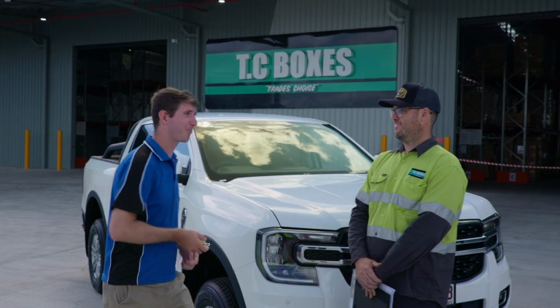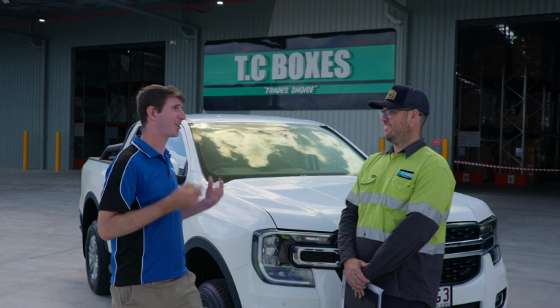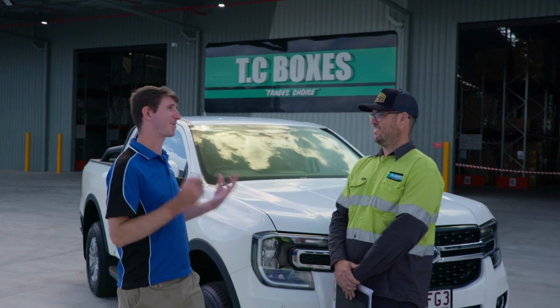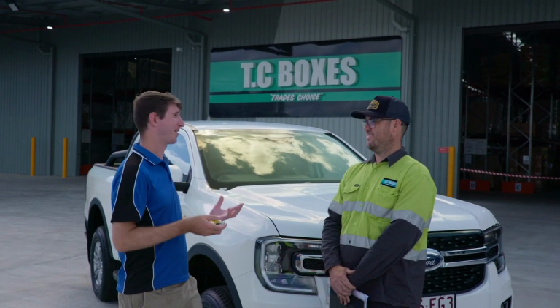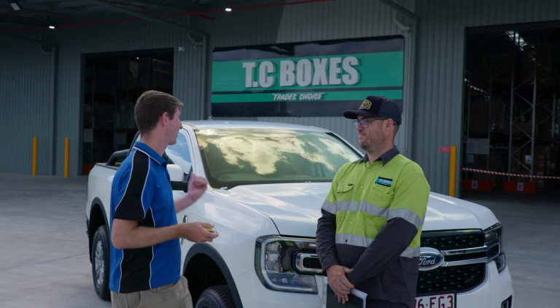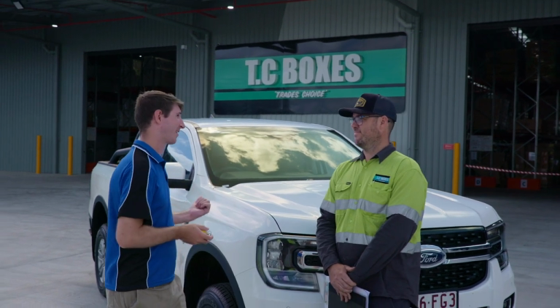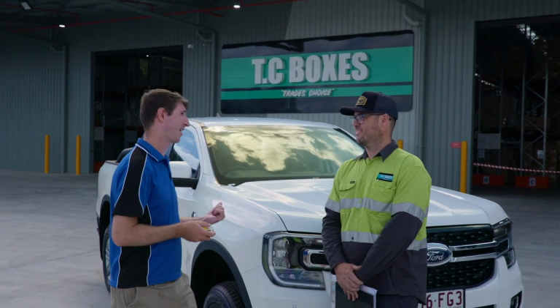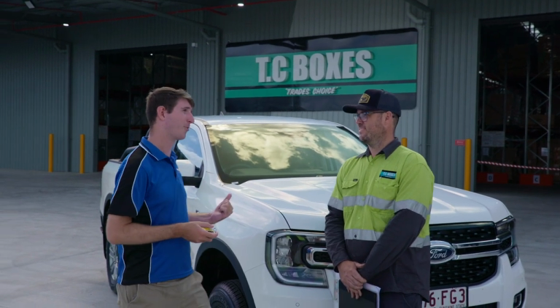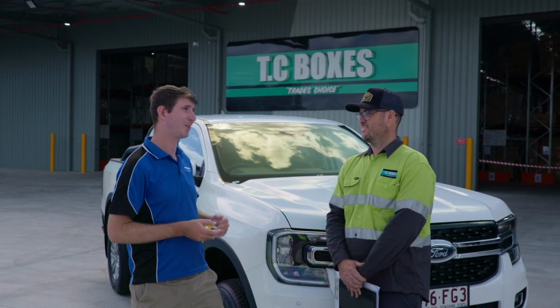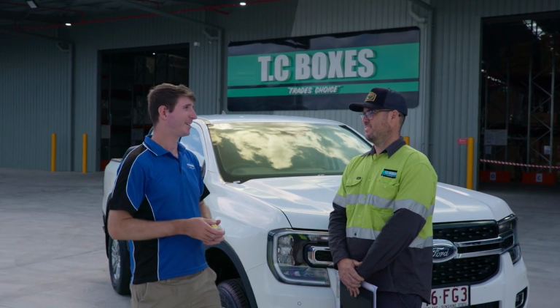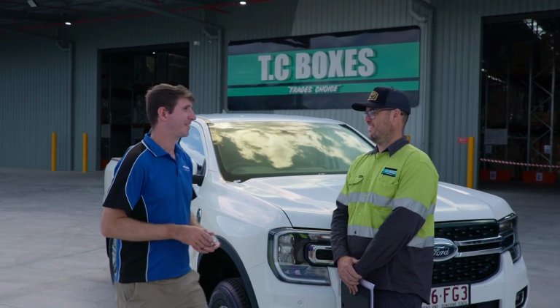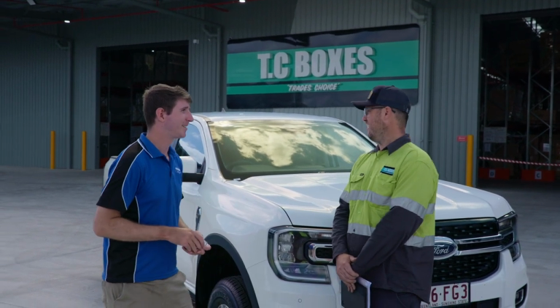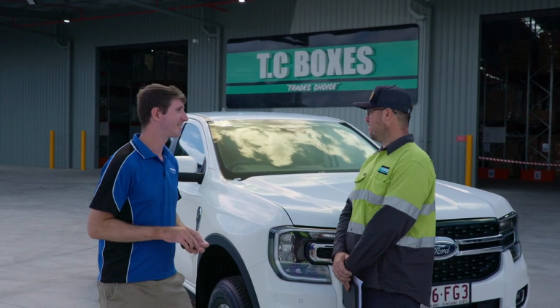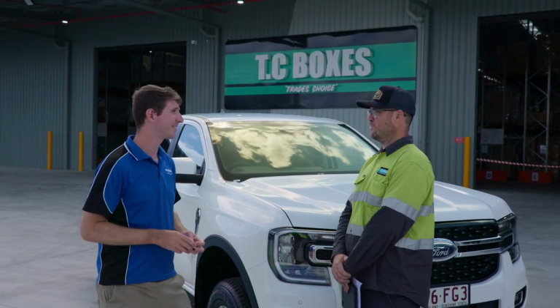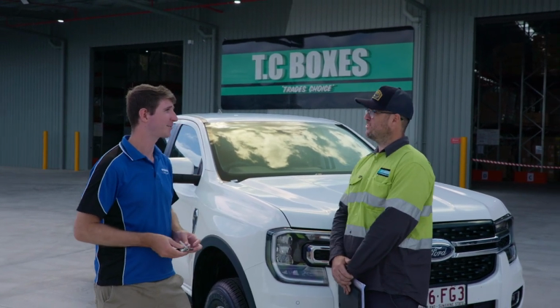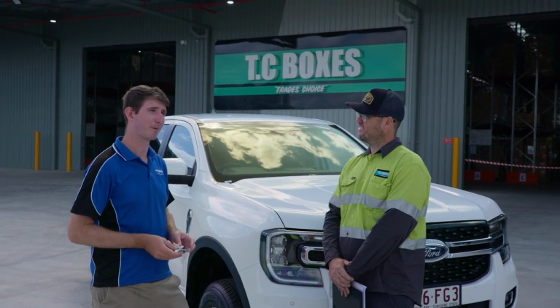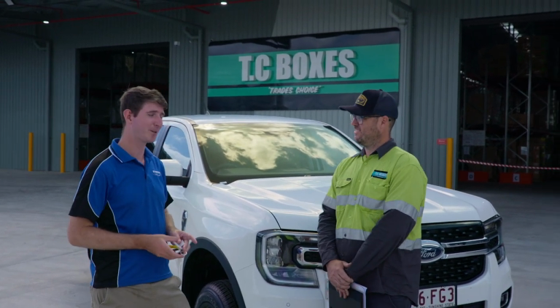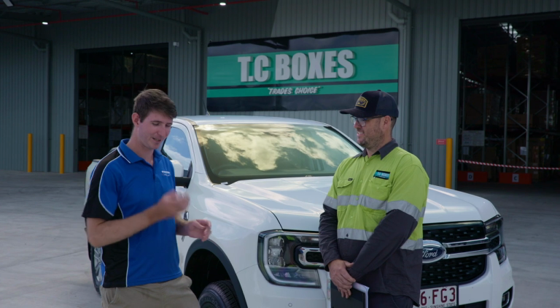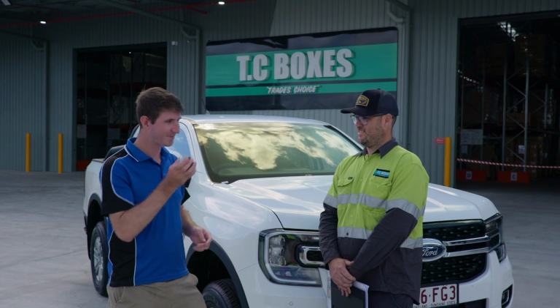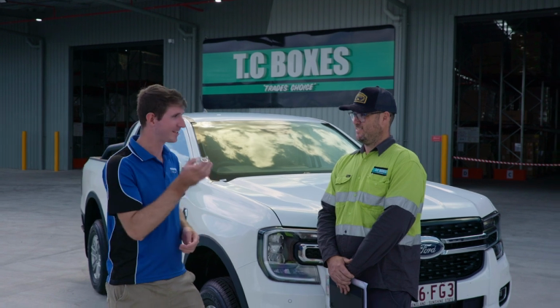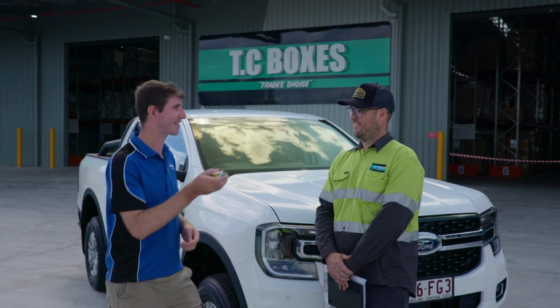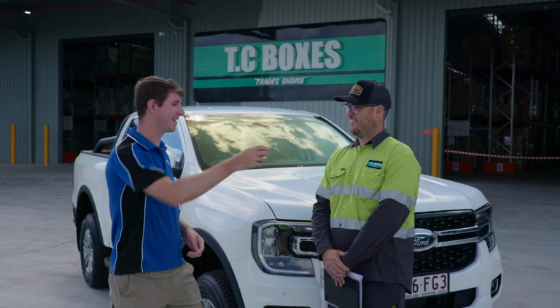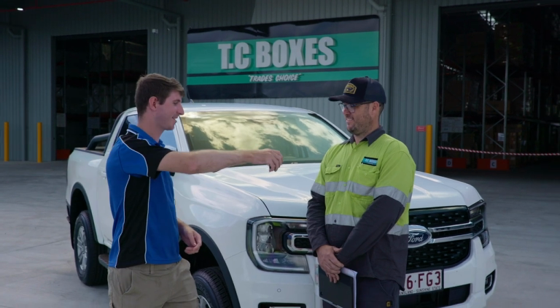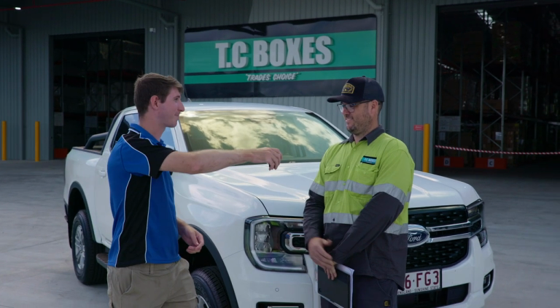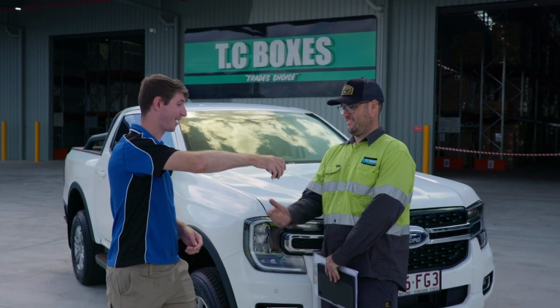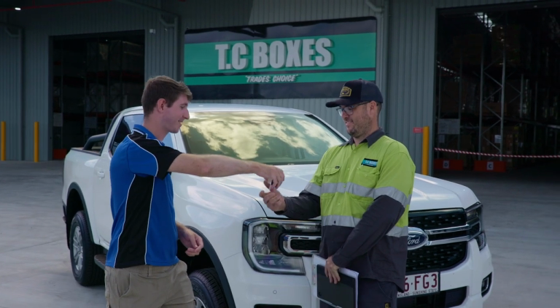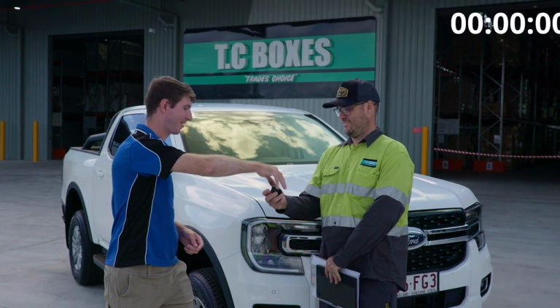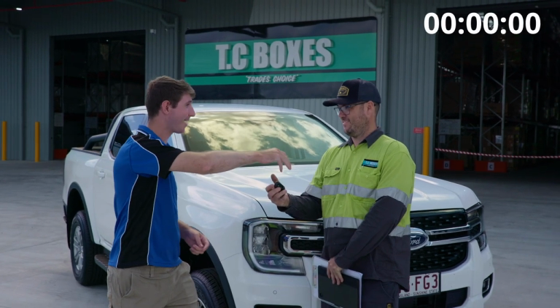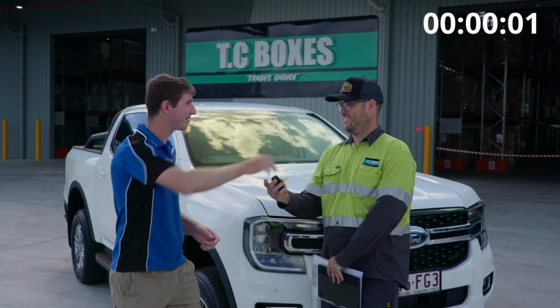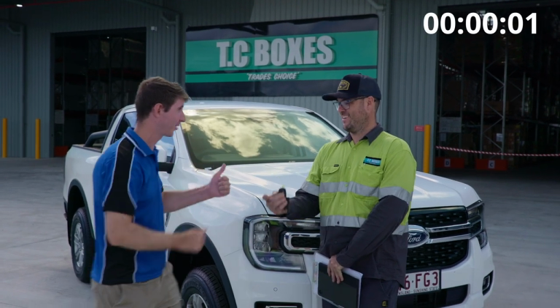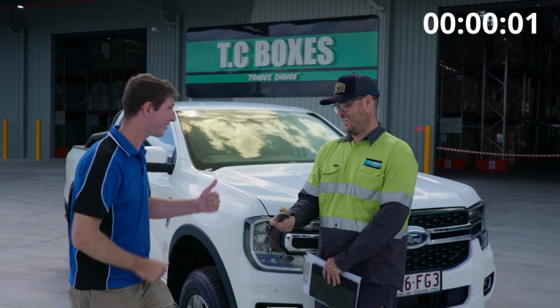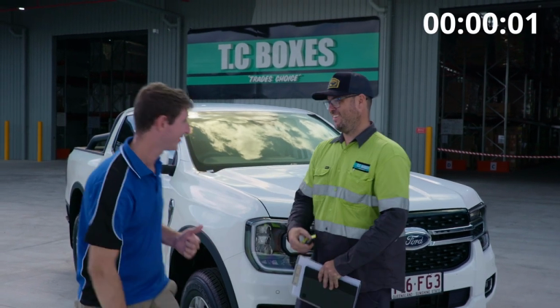What do you reckon — can you get it done? No problem at all. Well, here are the keys, your time starts now. Good luck!